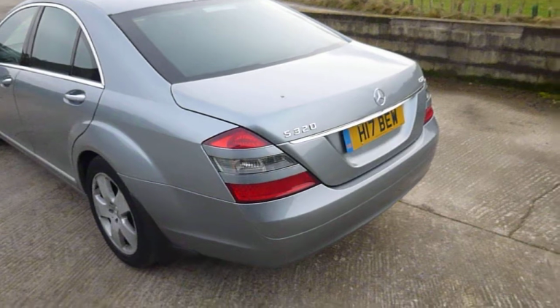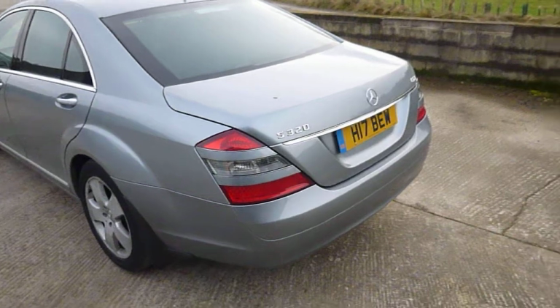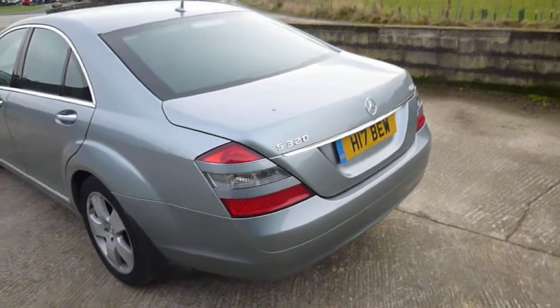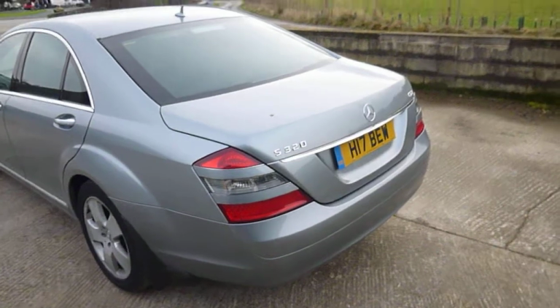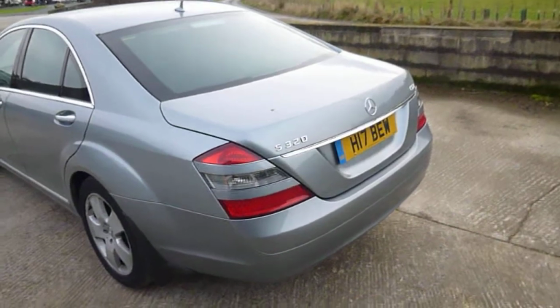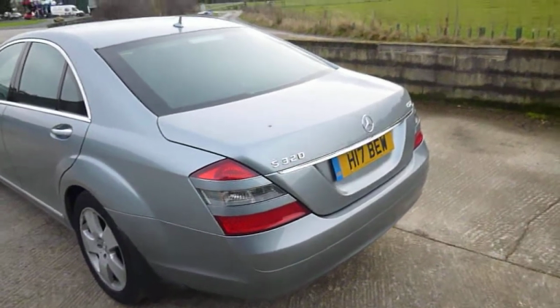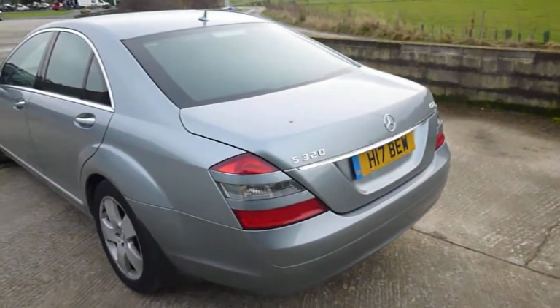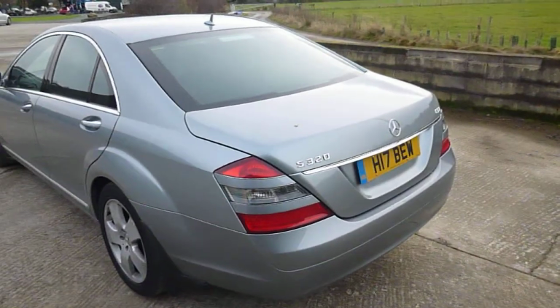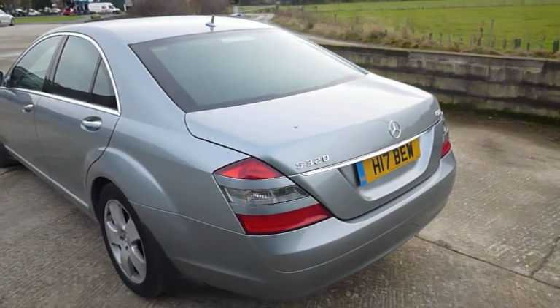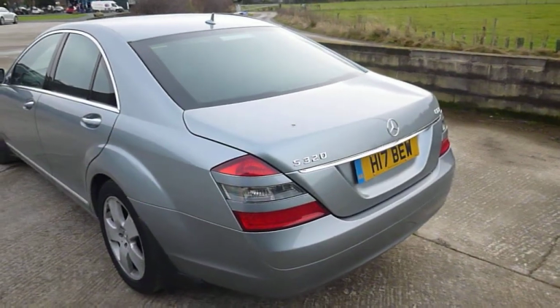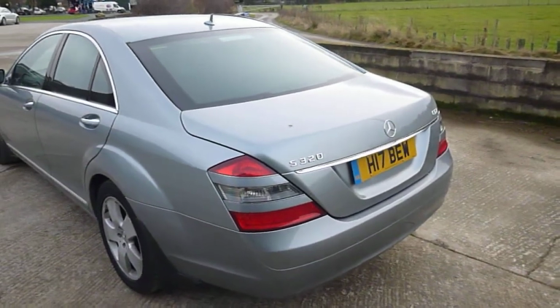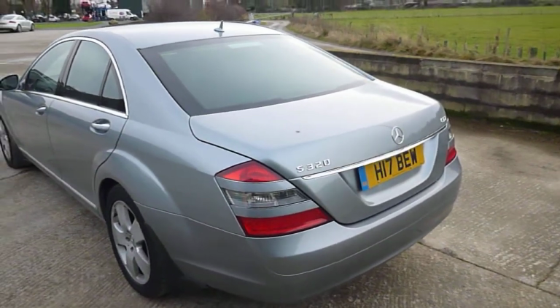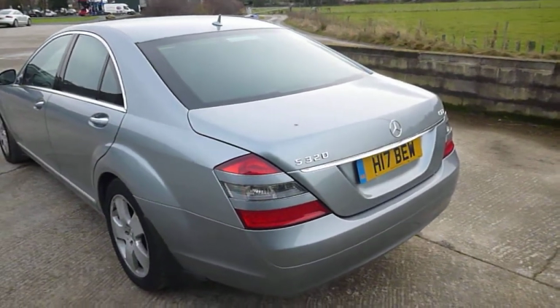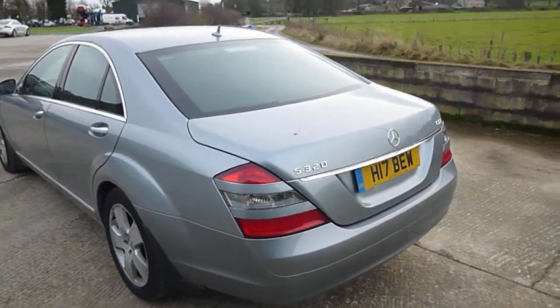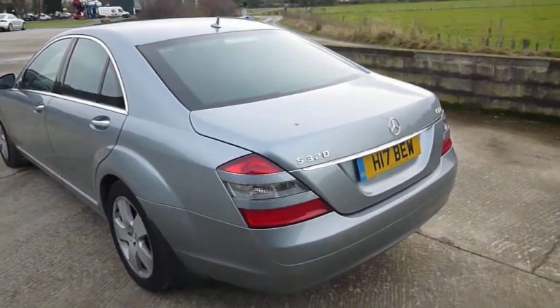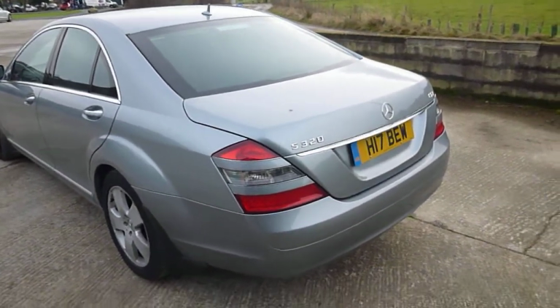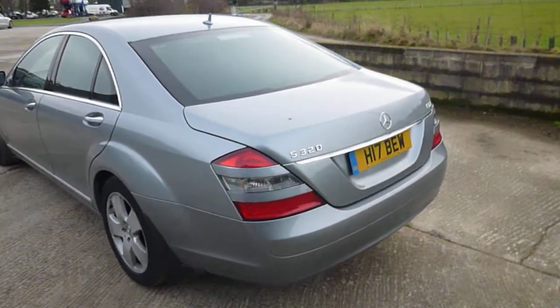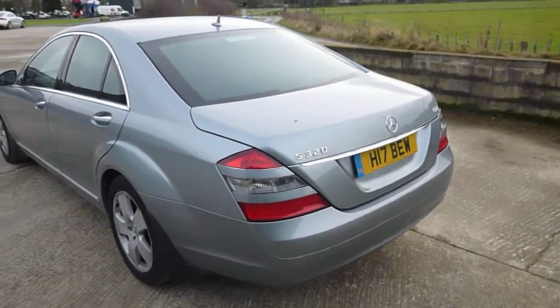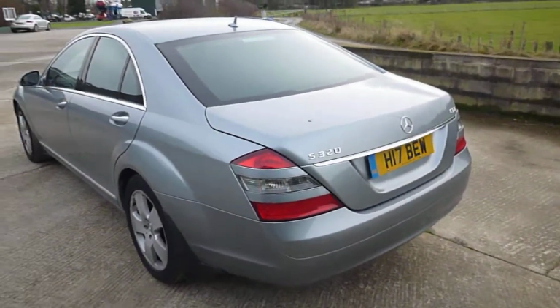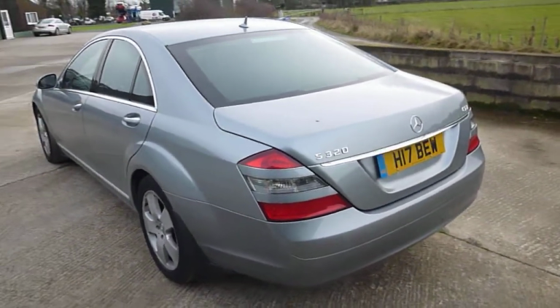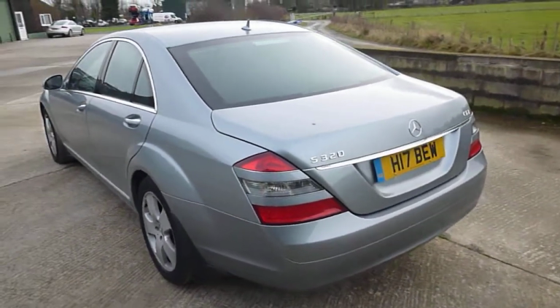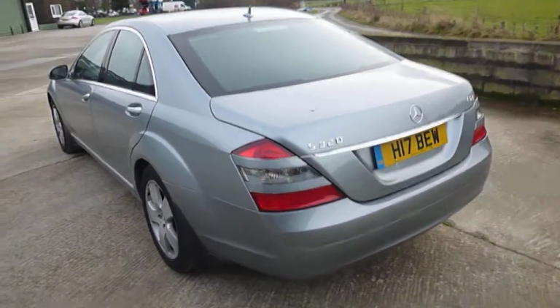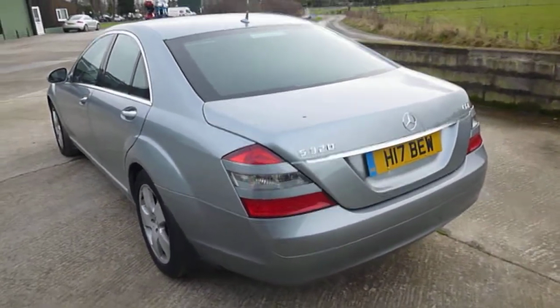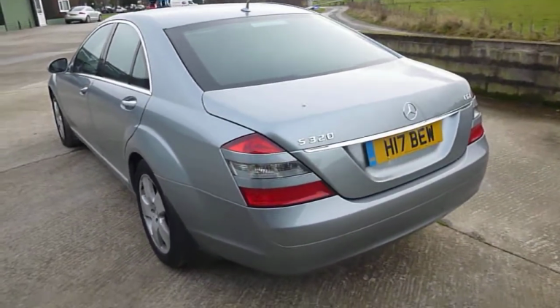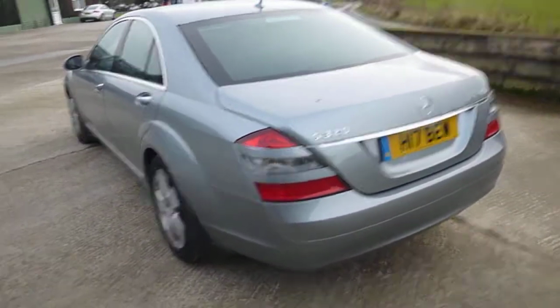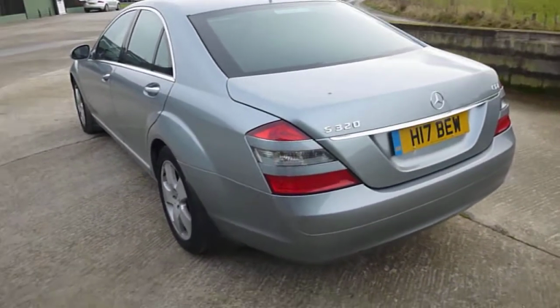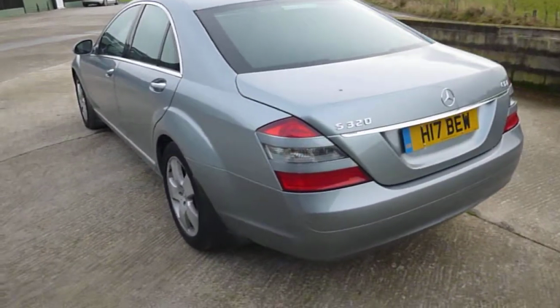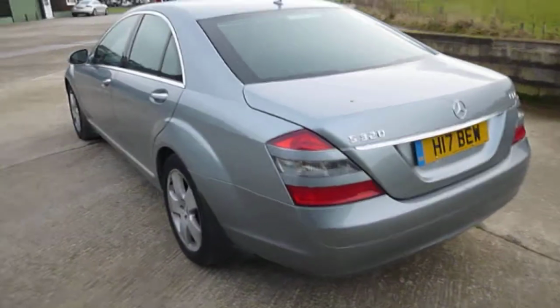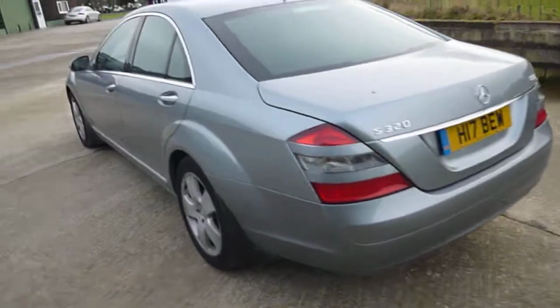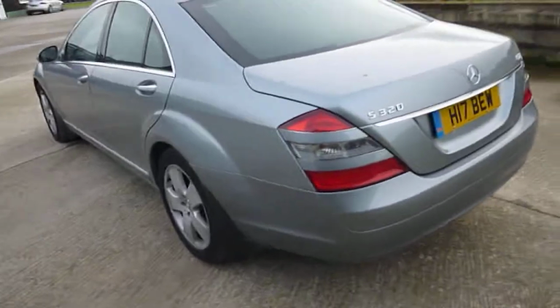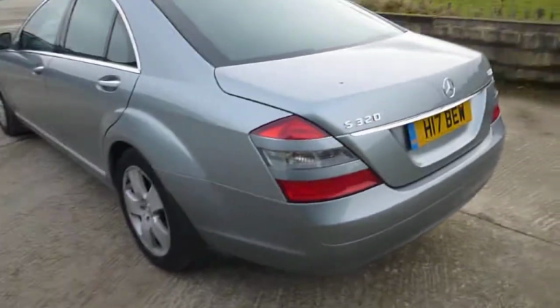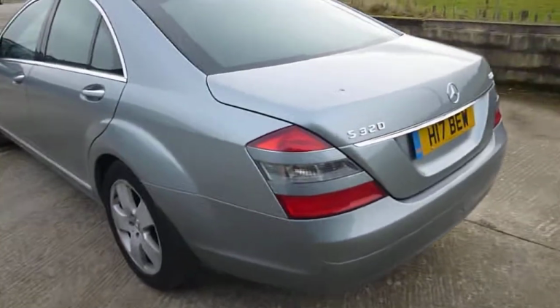Hello, it's Nick at Mercedes-Benz Harrogate. We have an S320 CDI, and we'll have a little wander around the car.